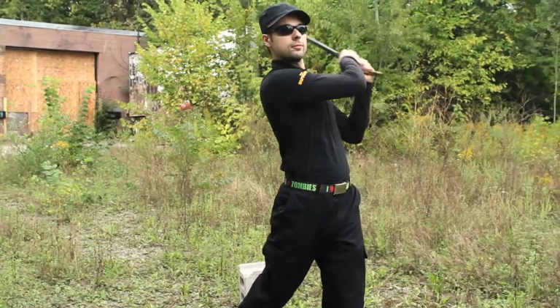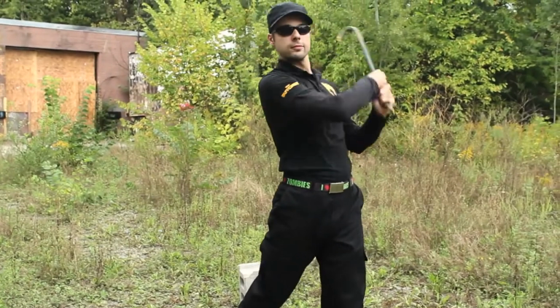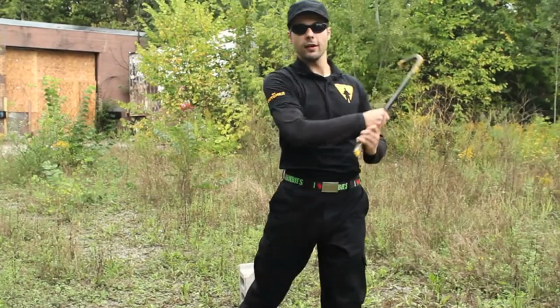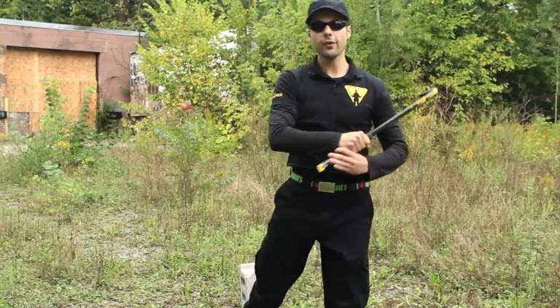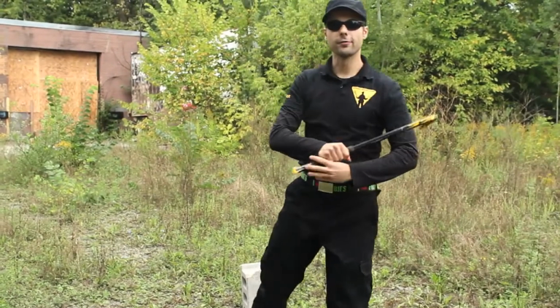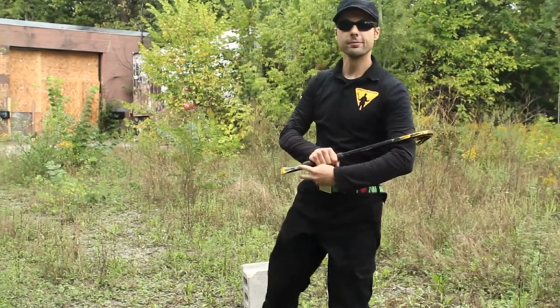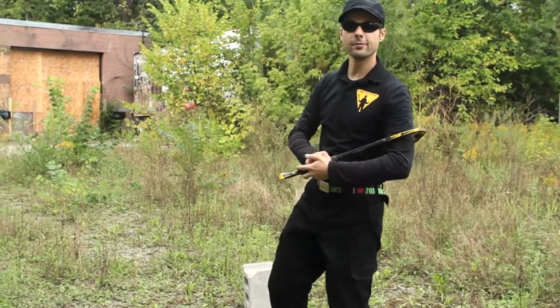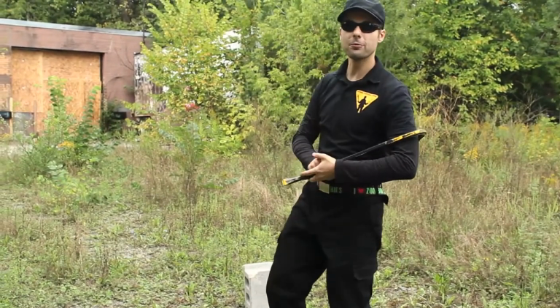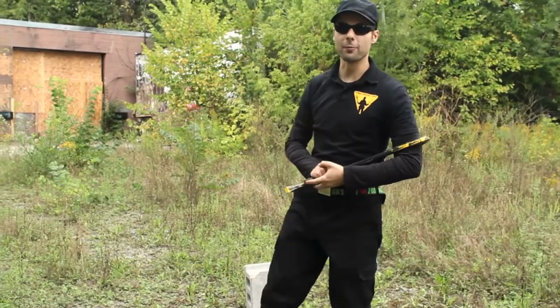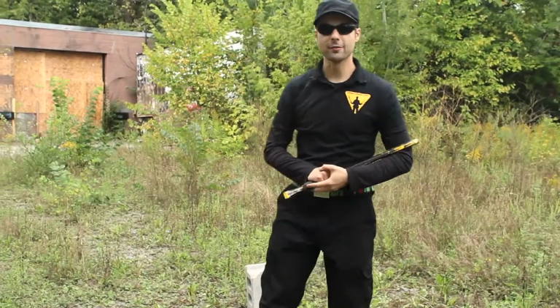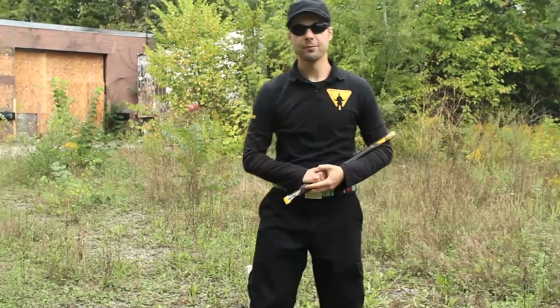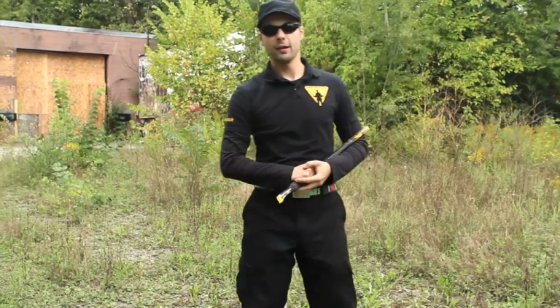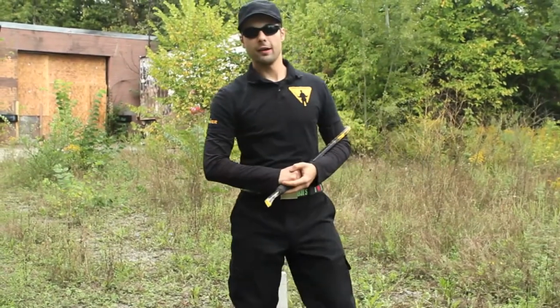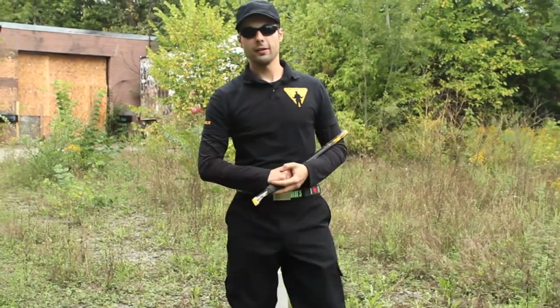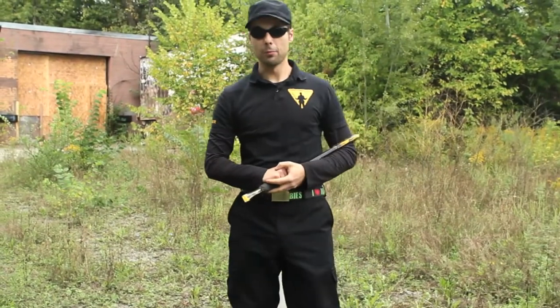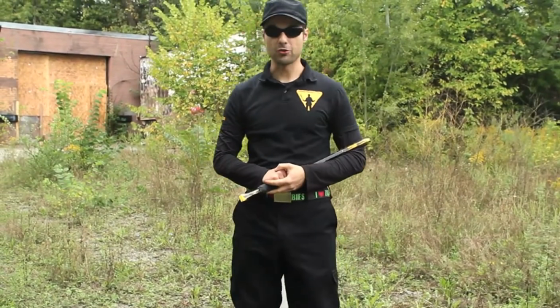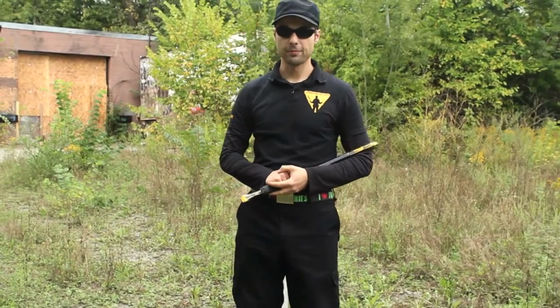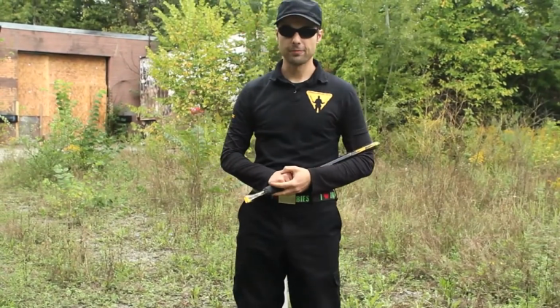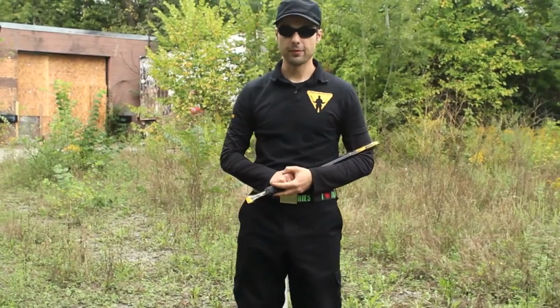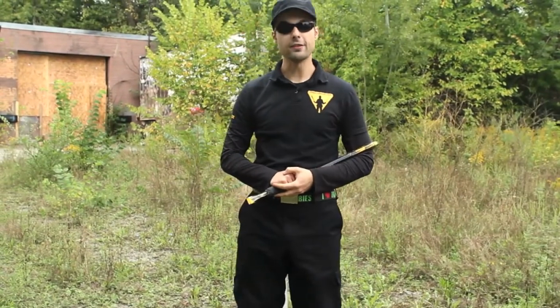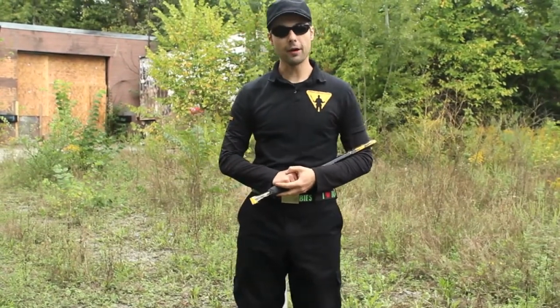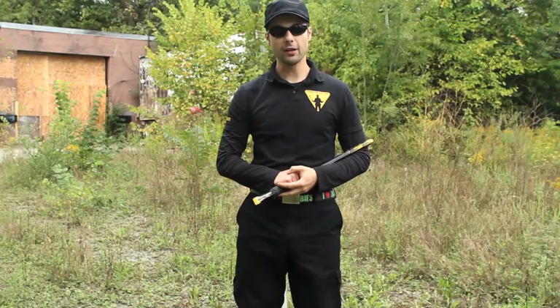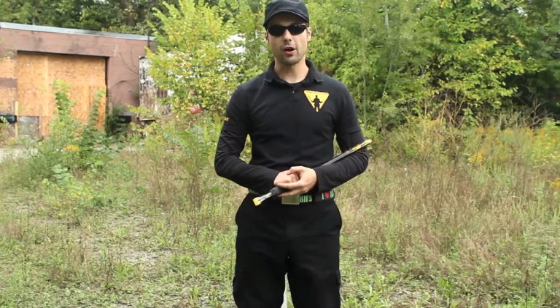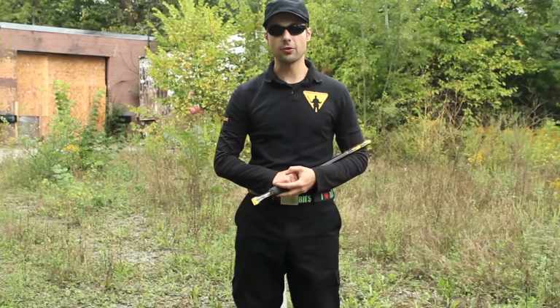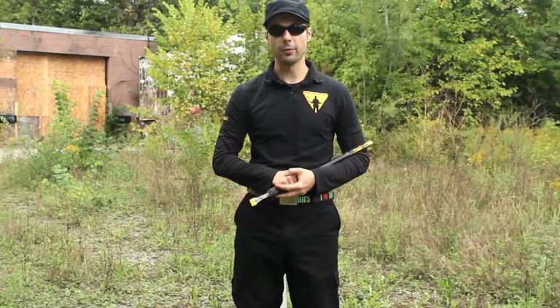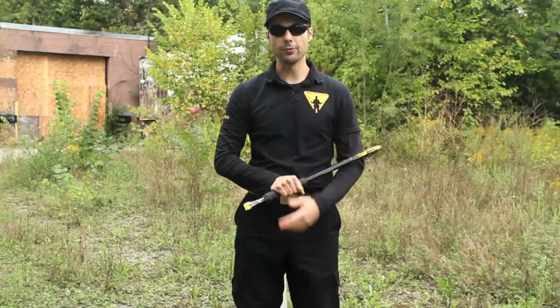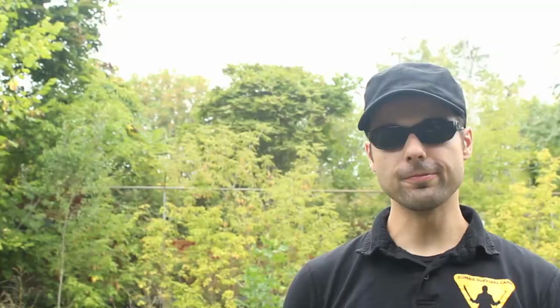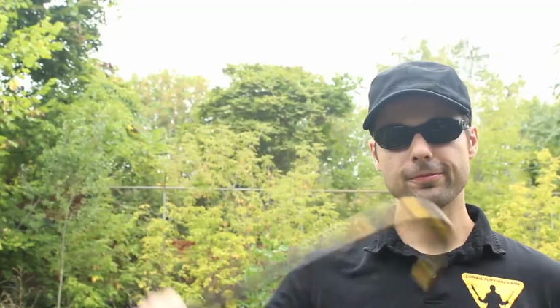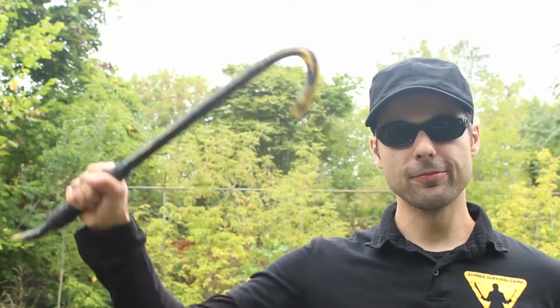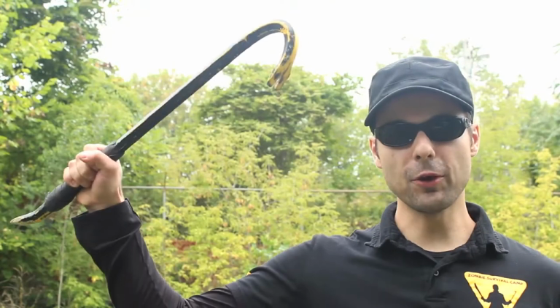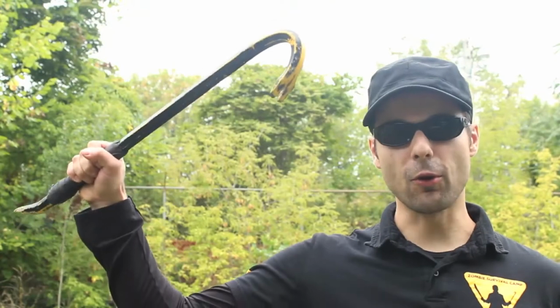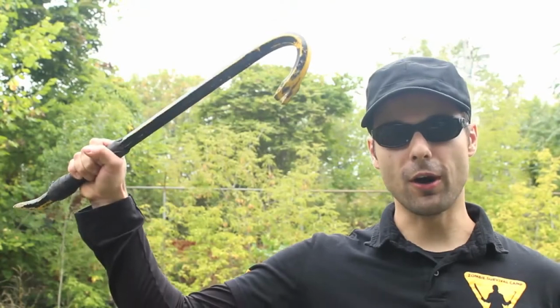Hi there, I'm Dominic, The Butcher, and today I'm going to talk to you about the Crowbar.